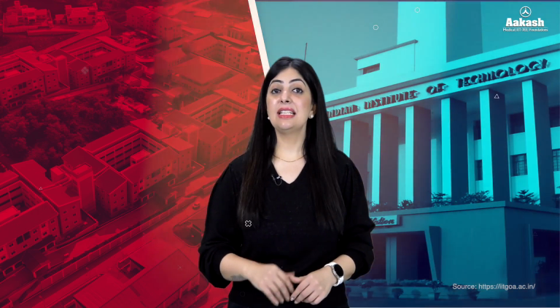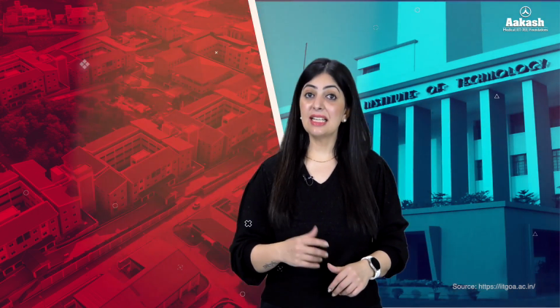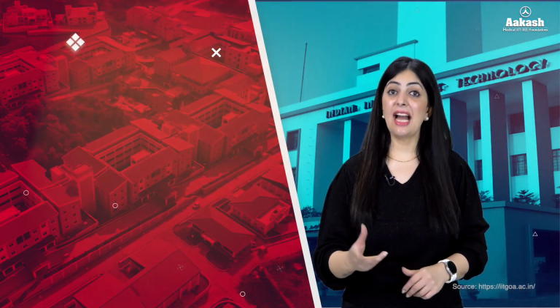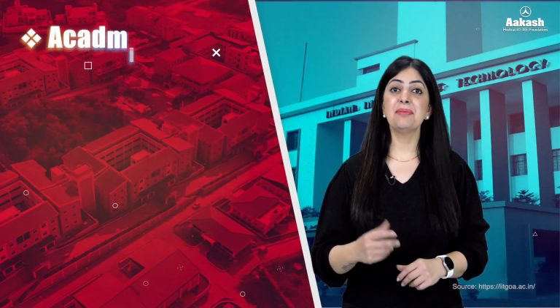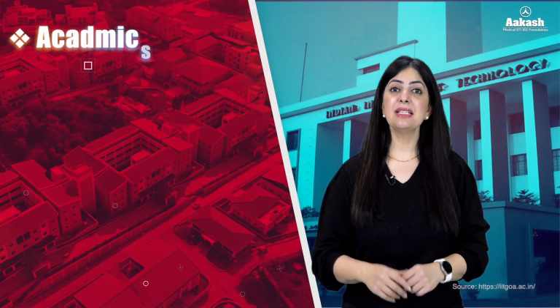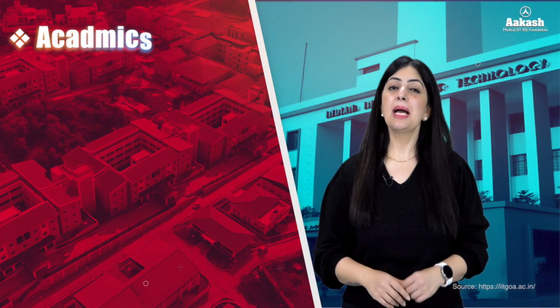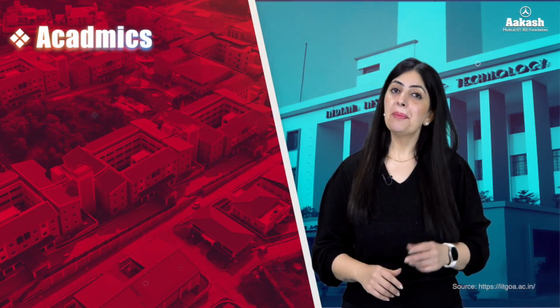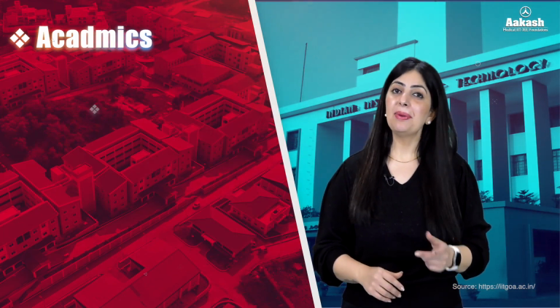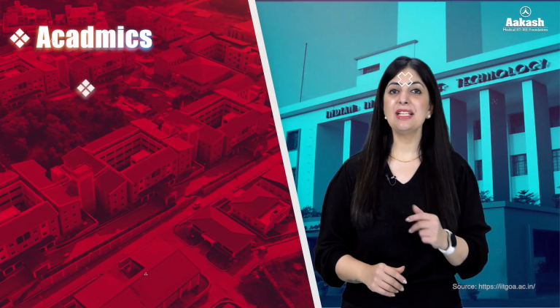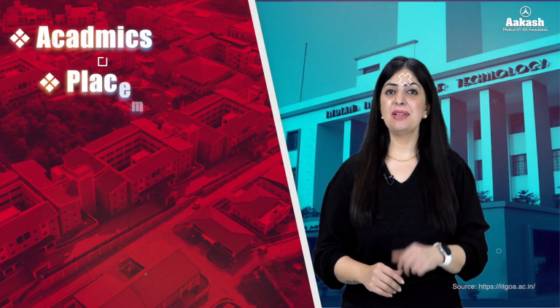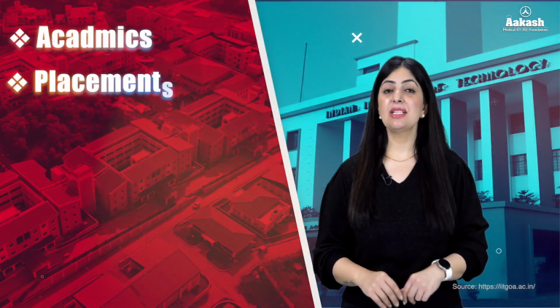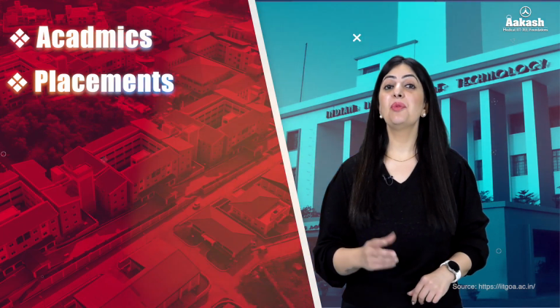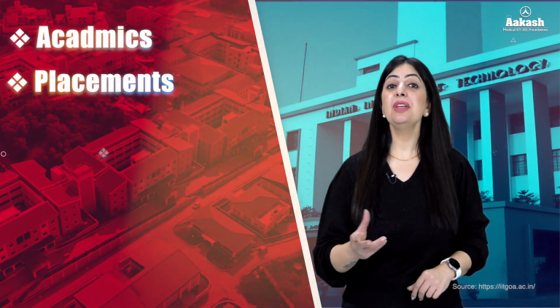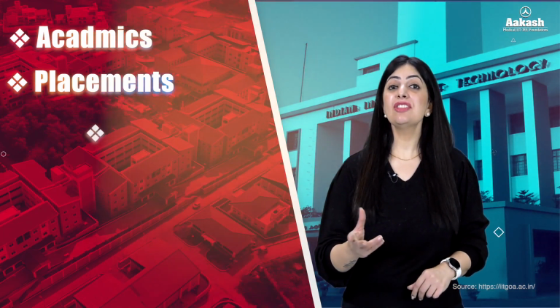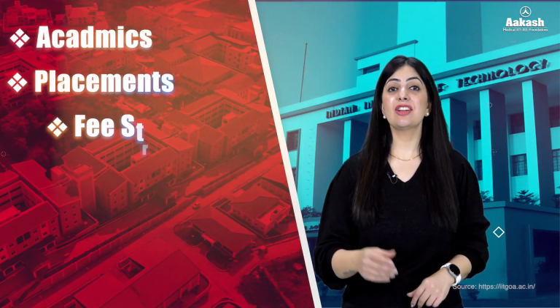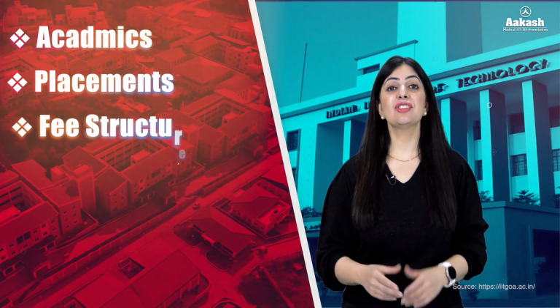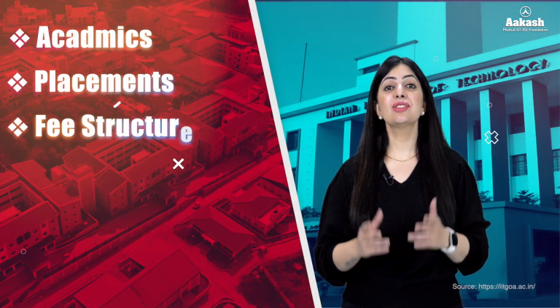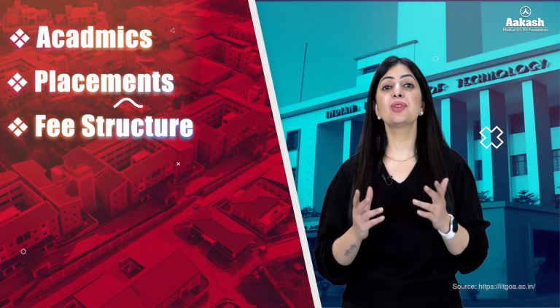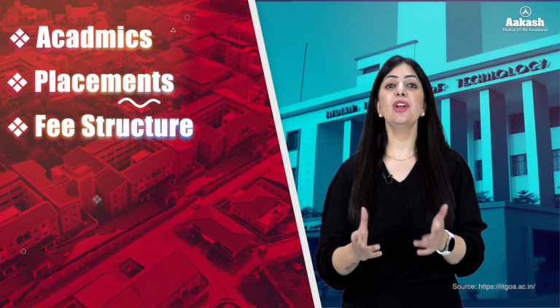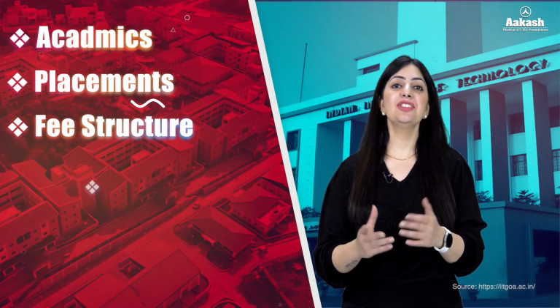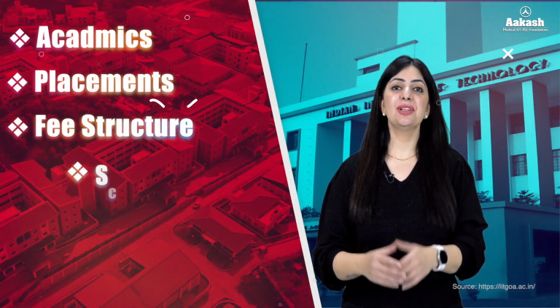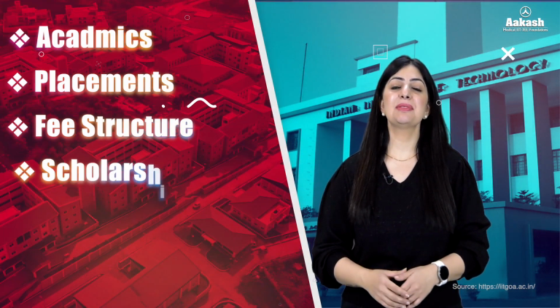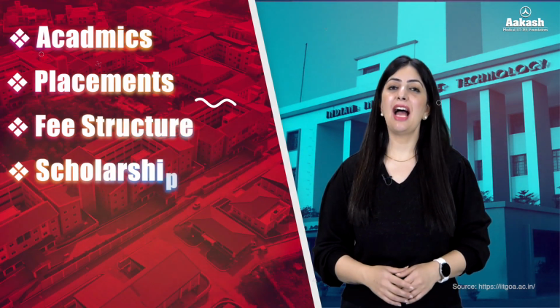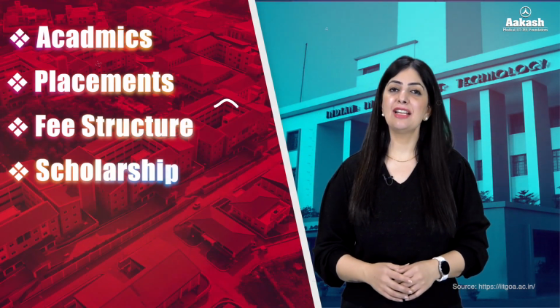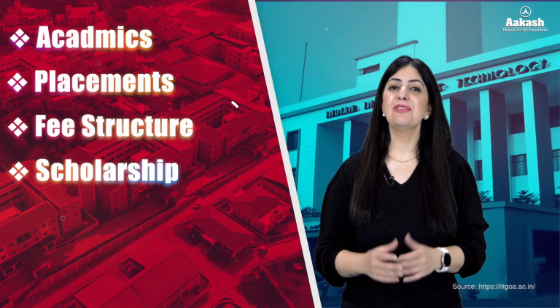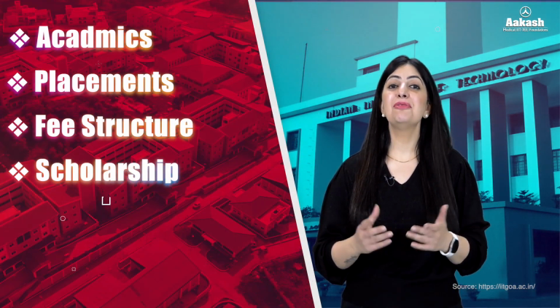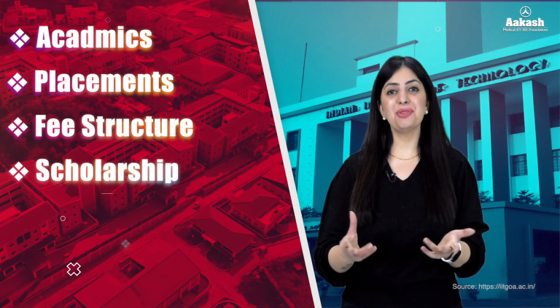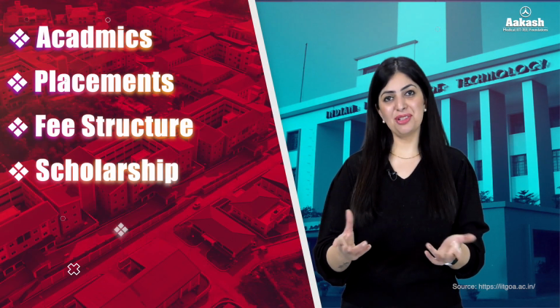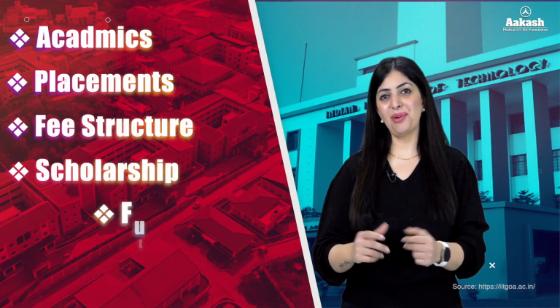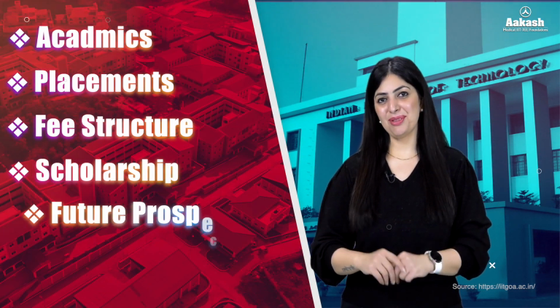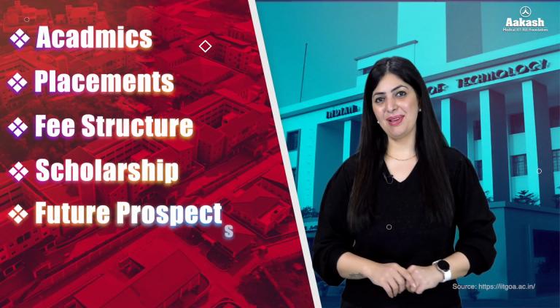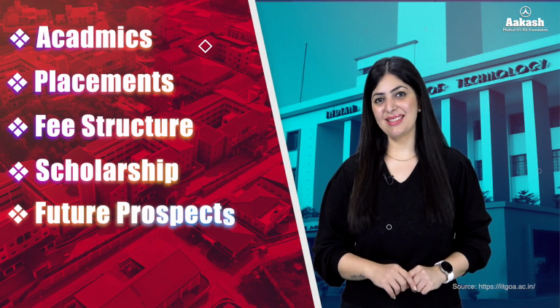We'll be covering its academics, placements, fee structure, scholarships, and future prospects.